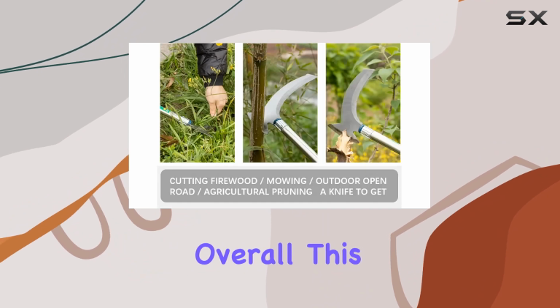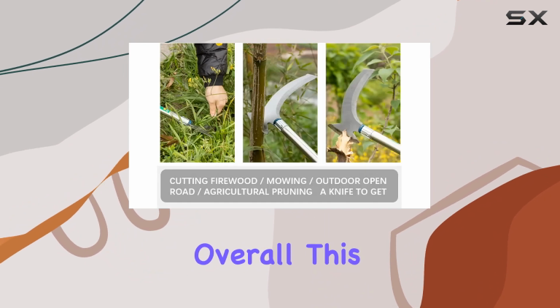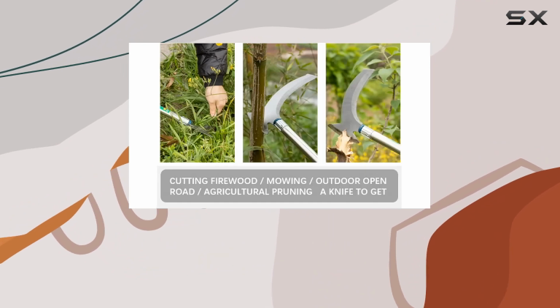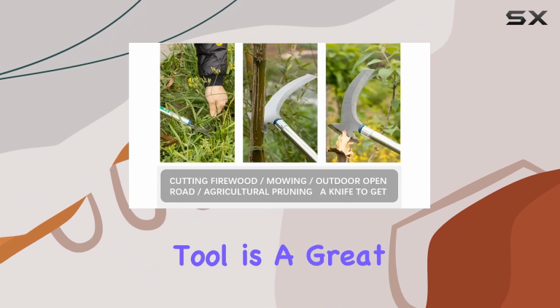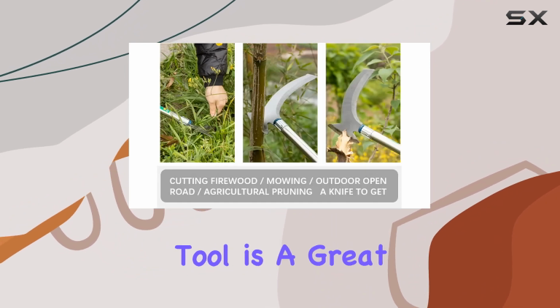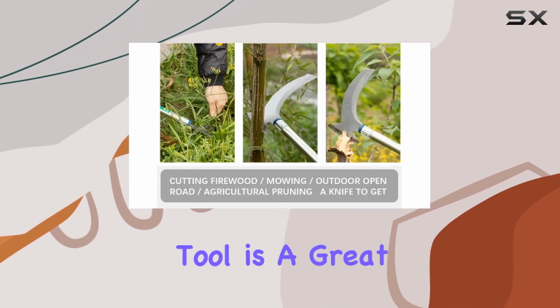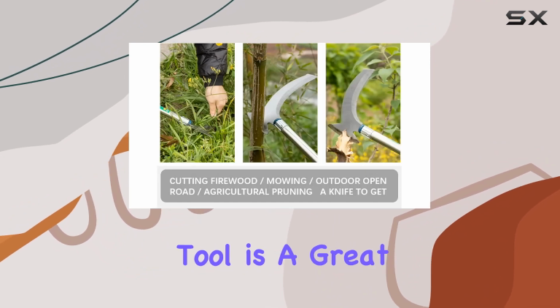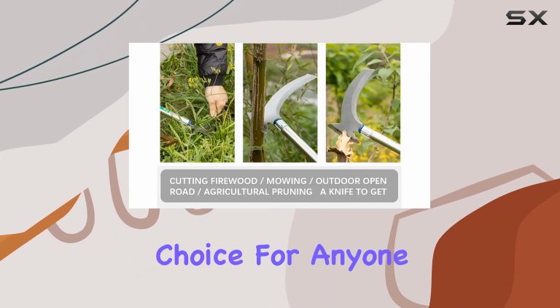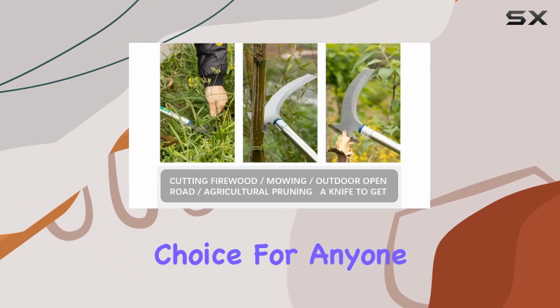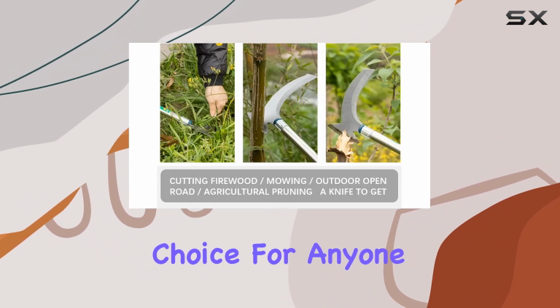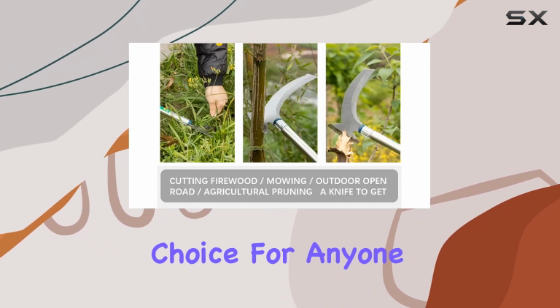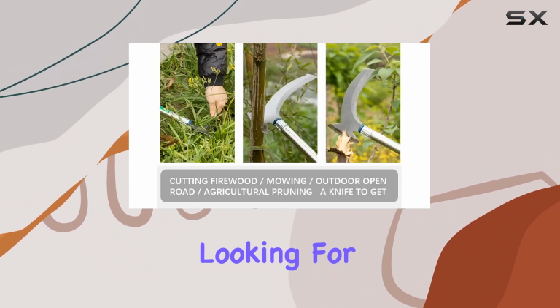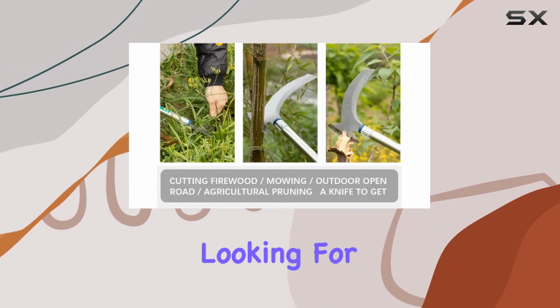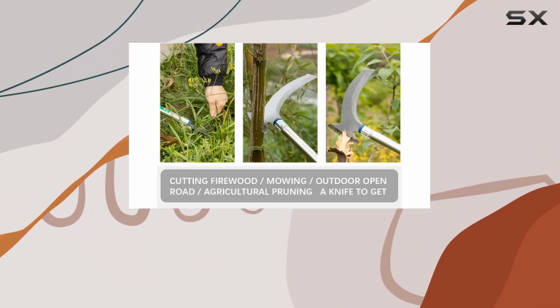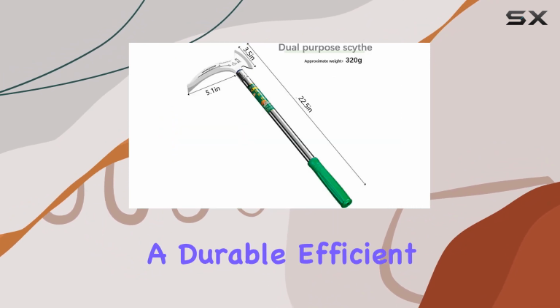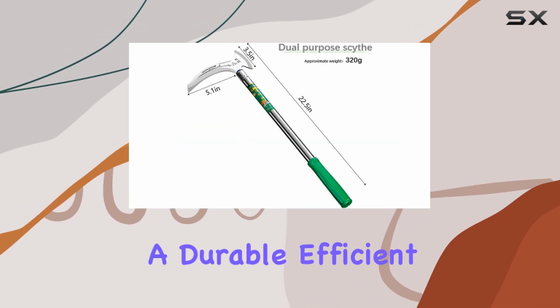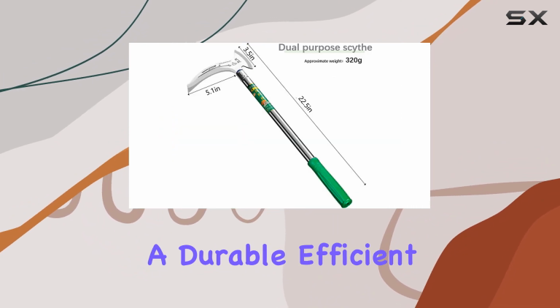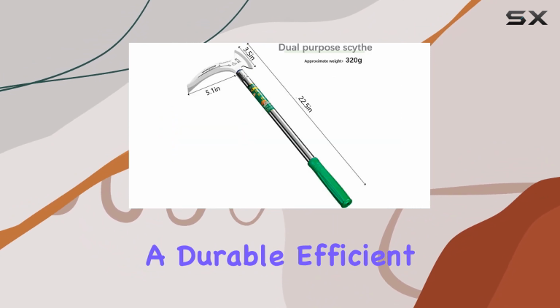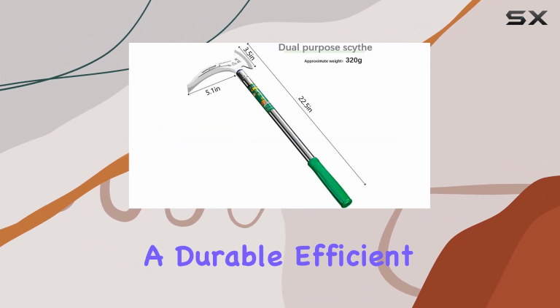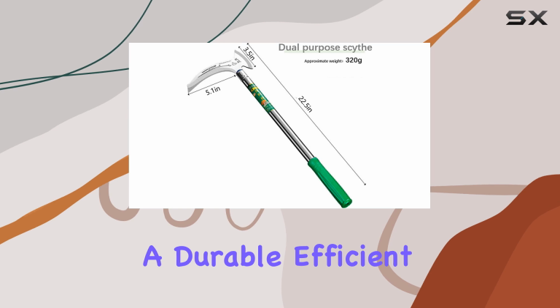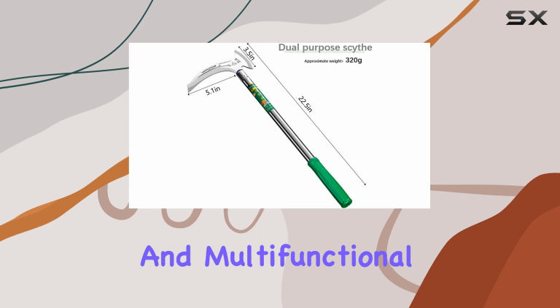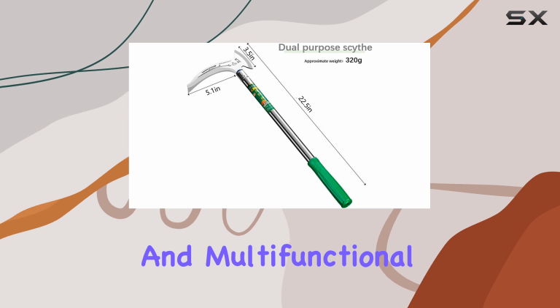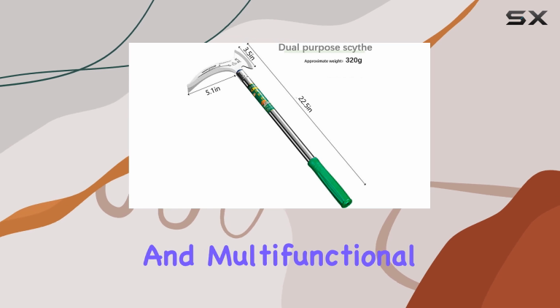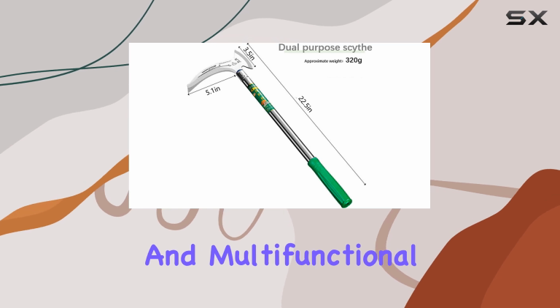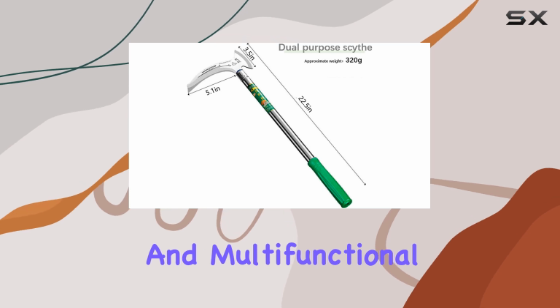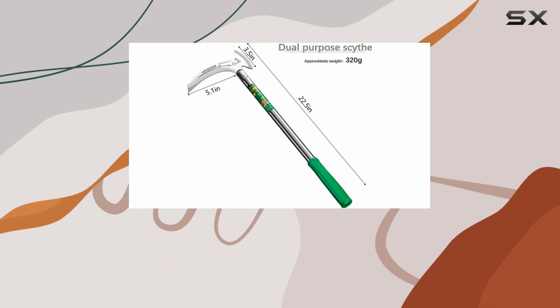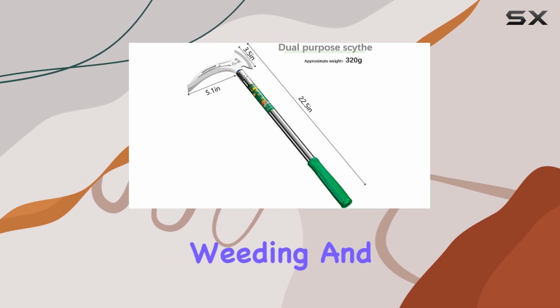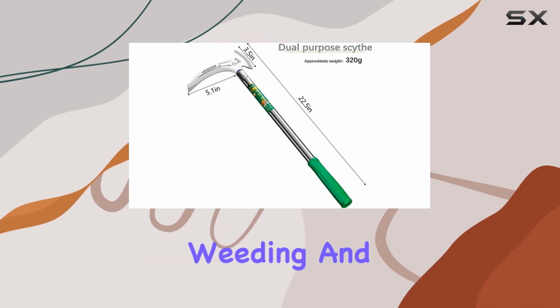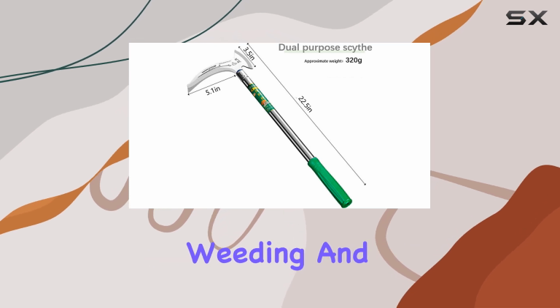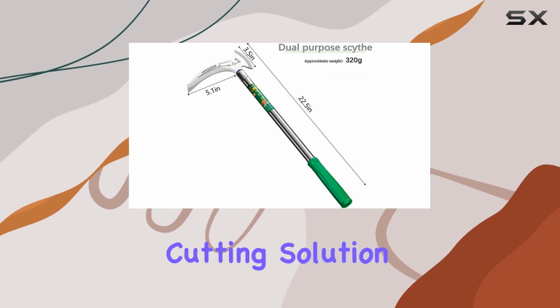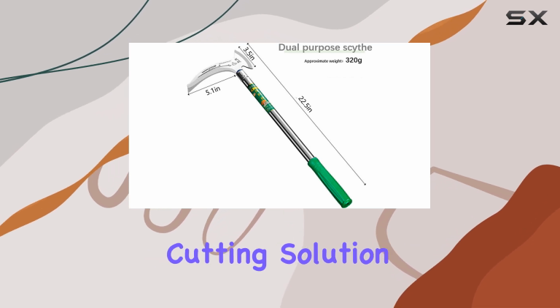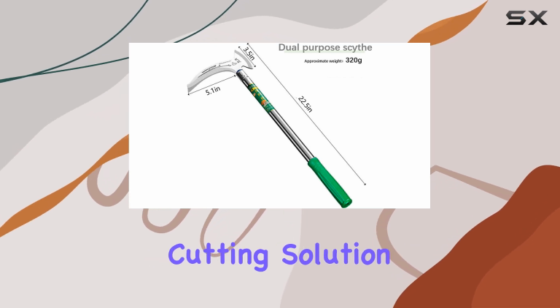Overall, this tool is a great choice for anyone looking for a durable, efficient, and multifunctional weeding and cutting solution.